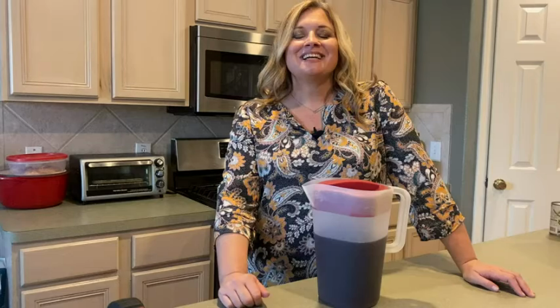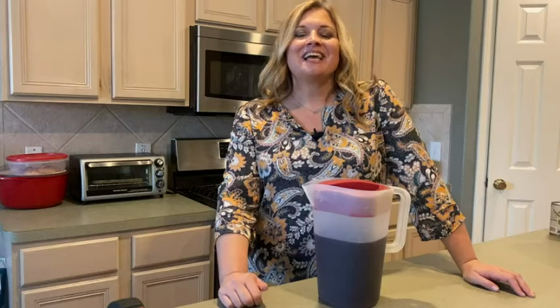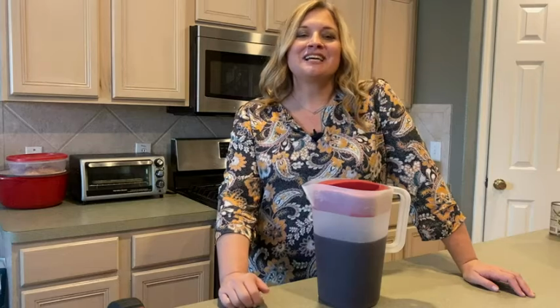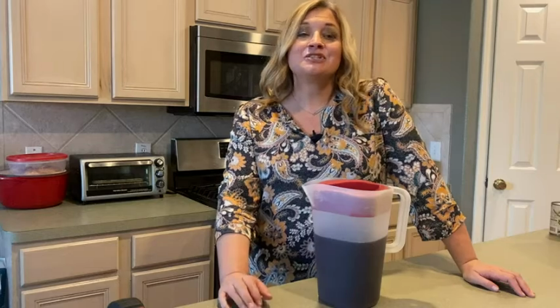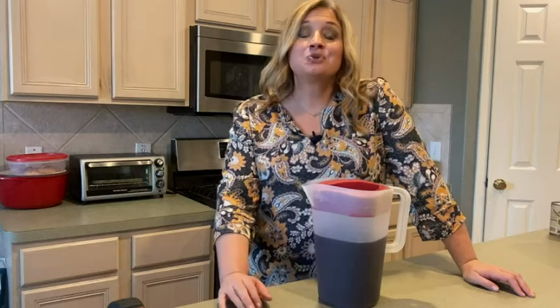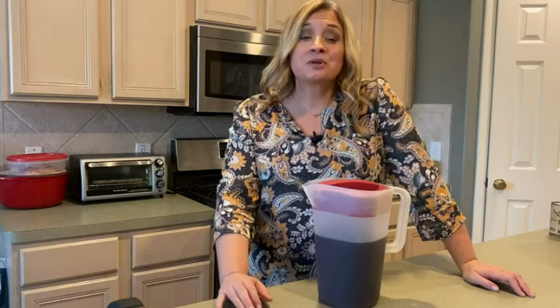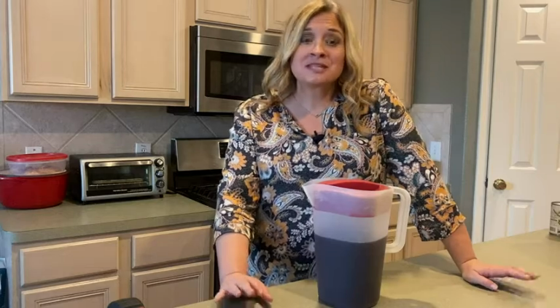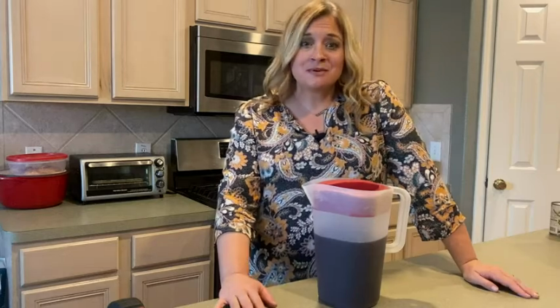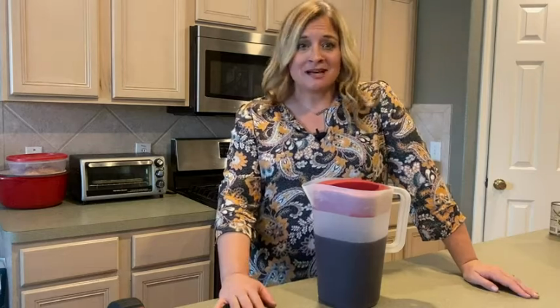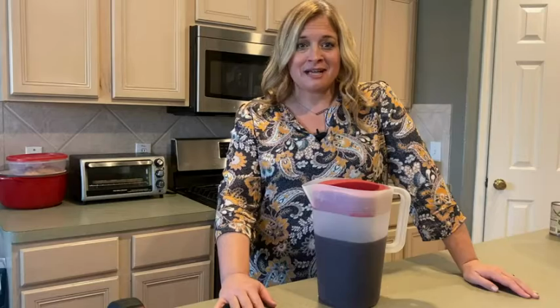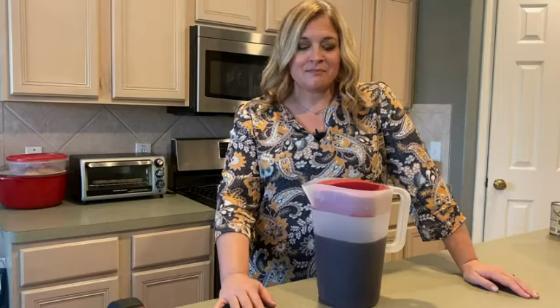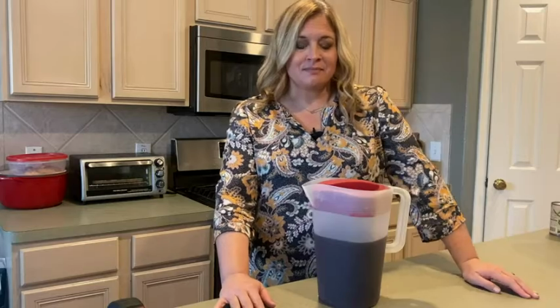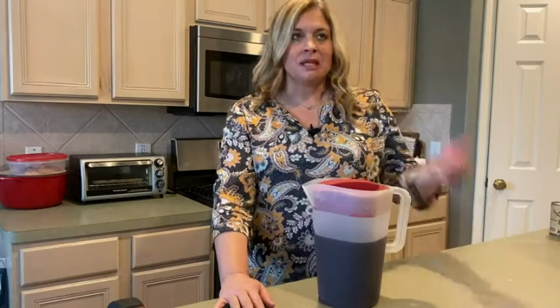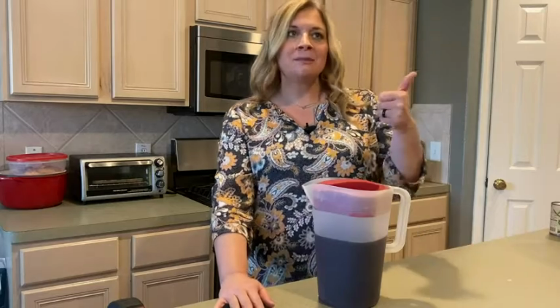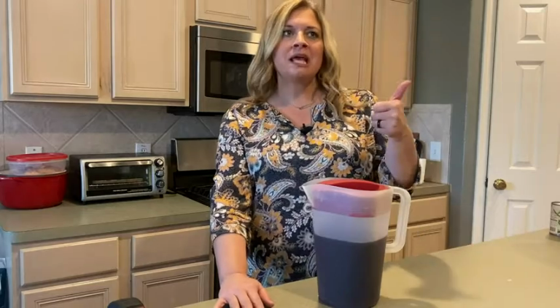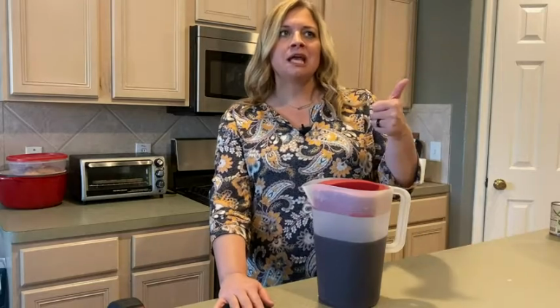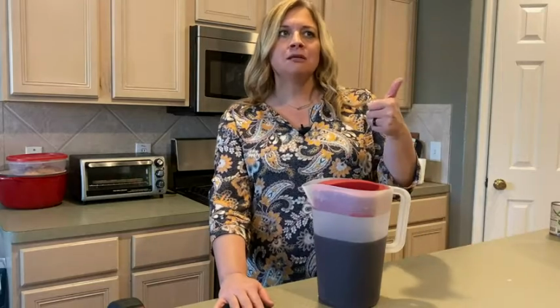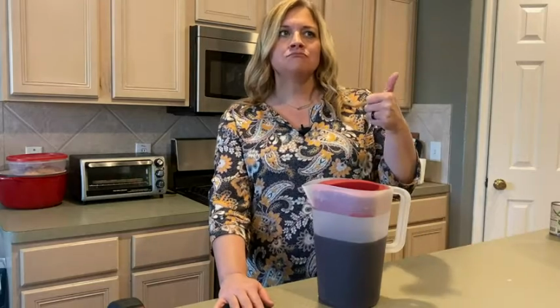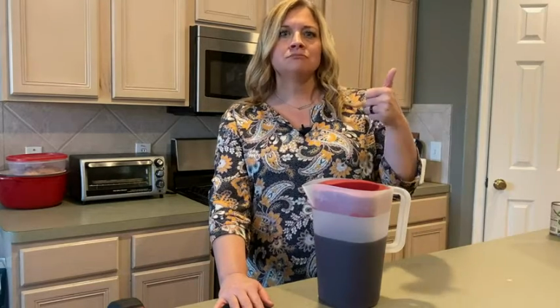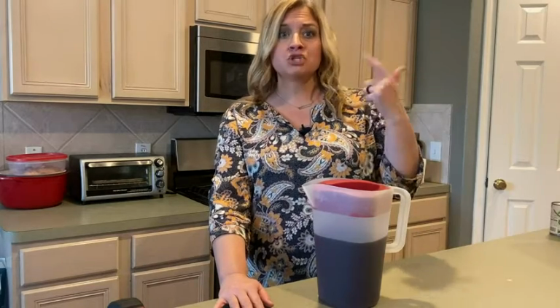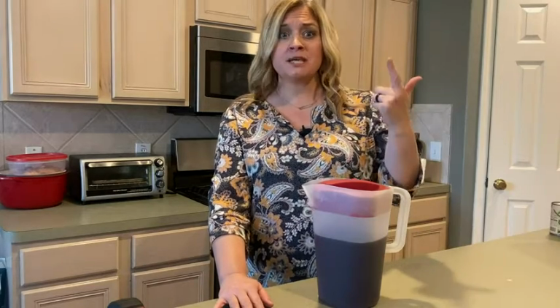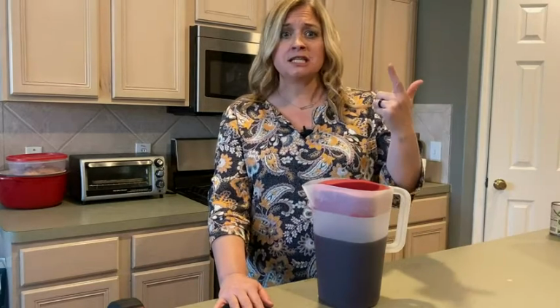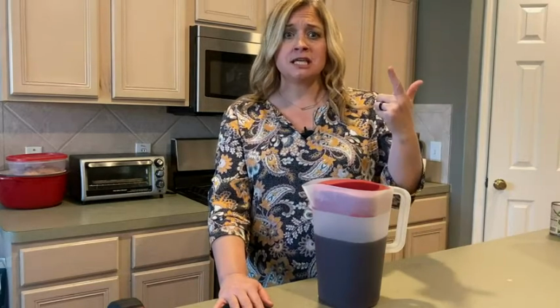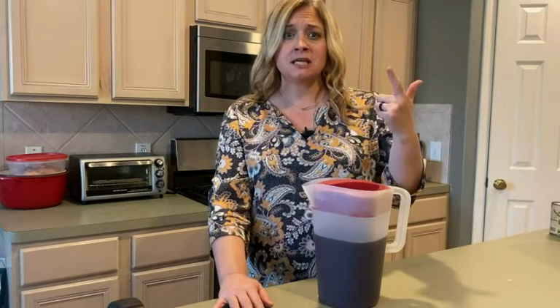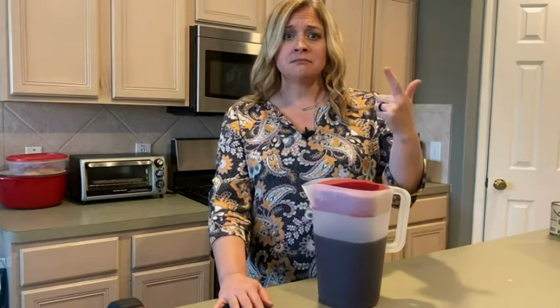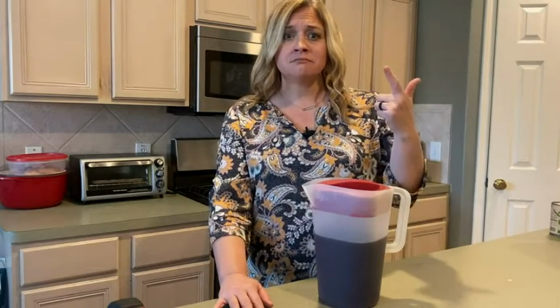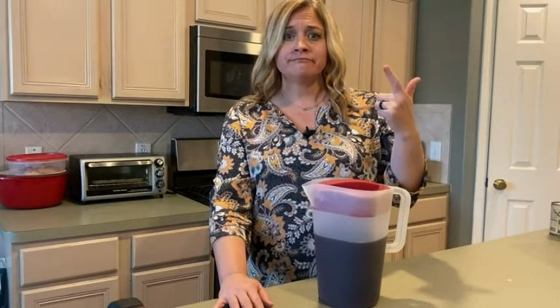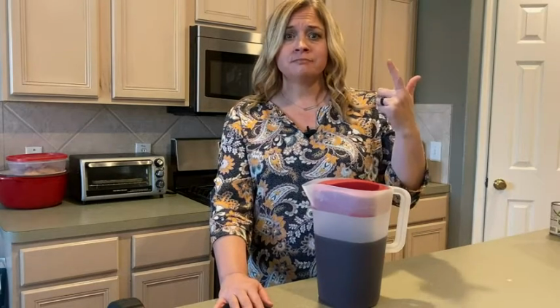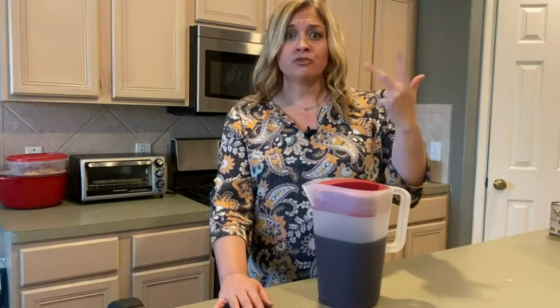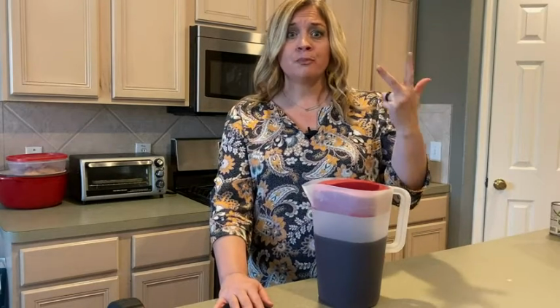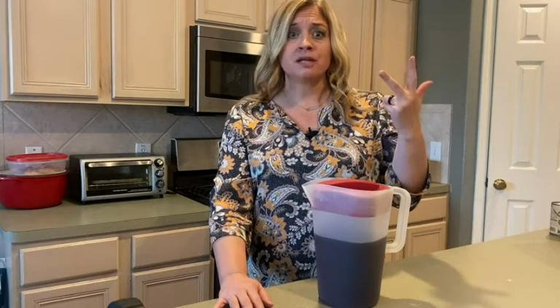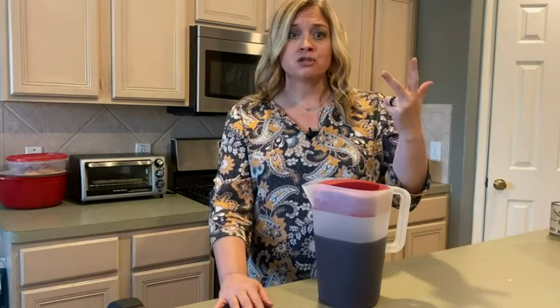Hey guys, it's Jordan with WTI. Lemonade, sweet tea, fruit punch.